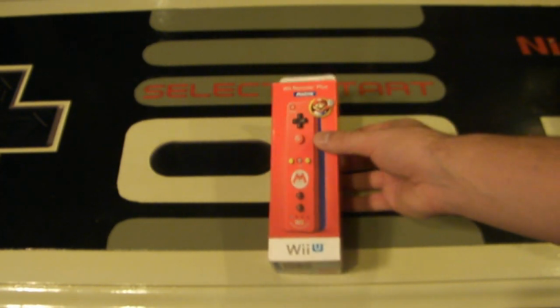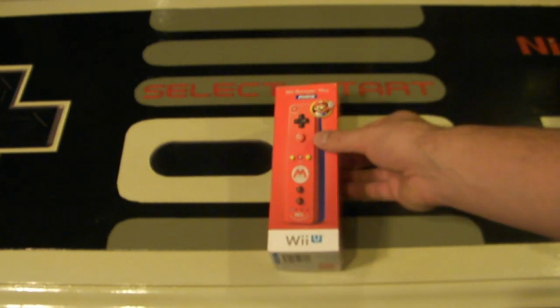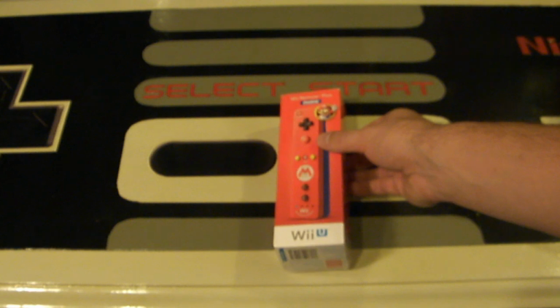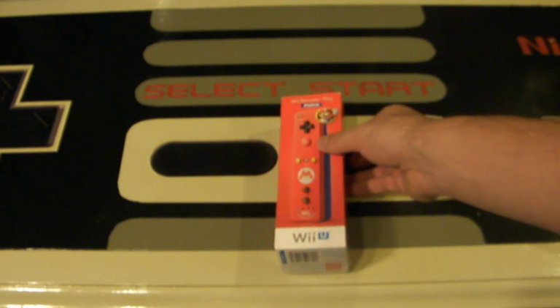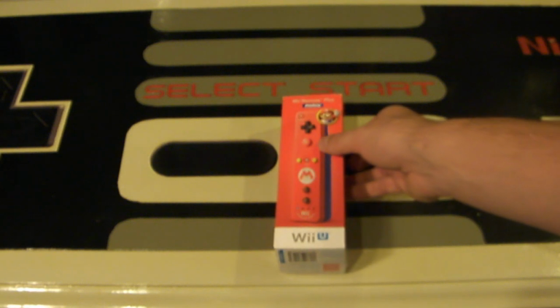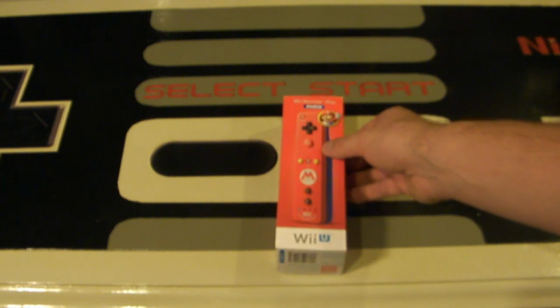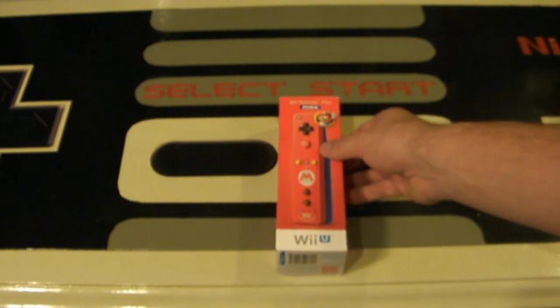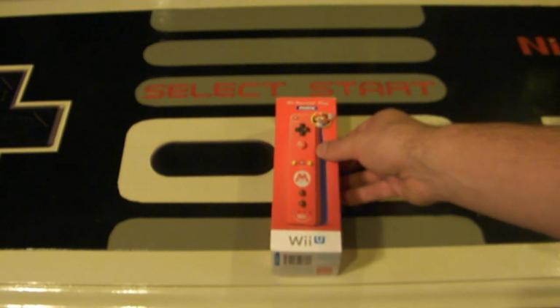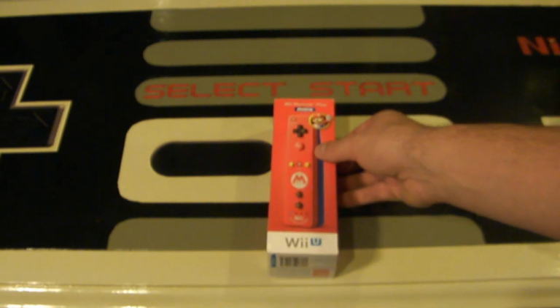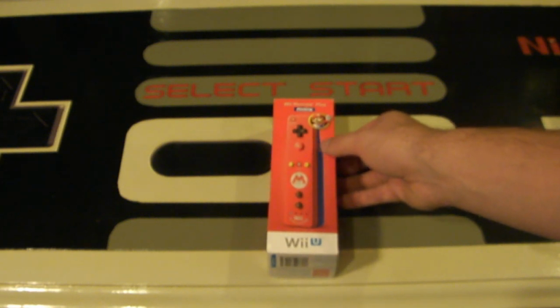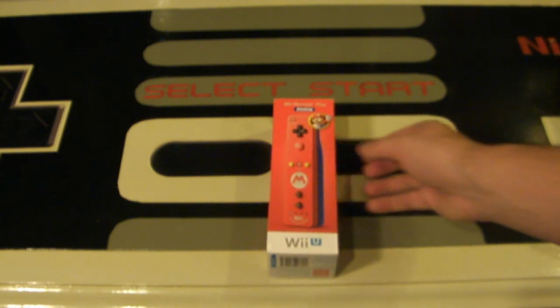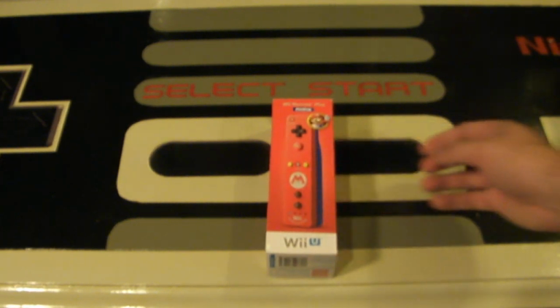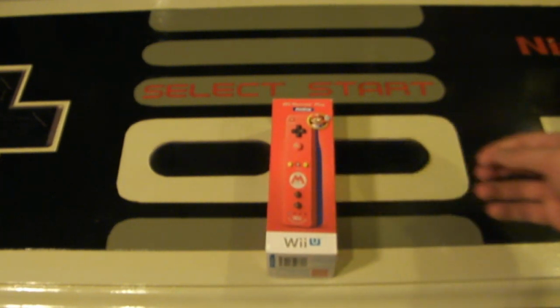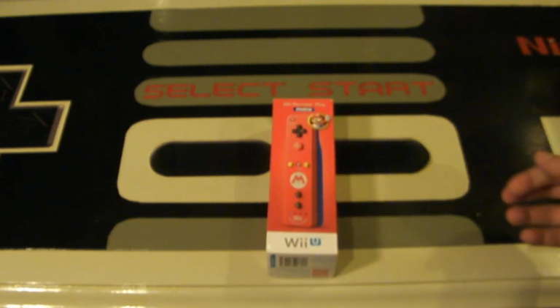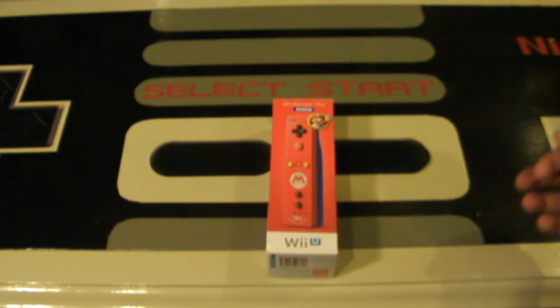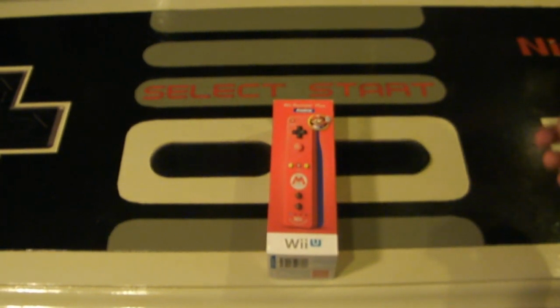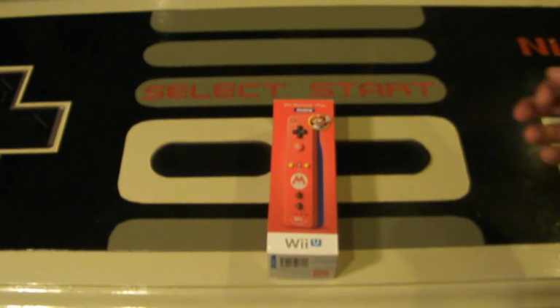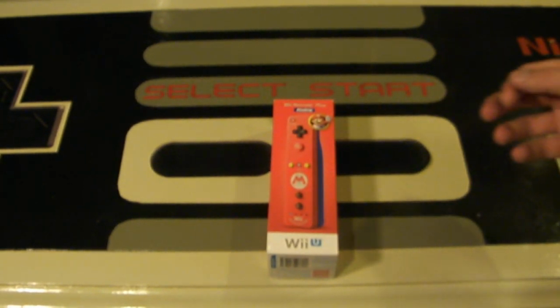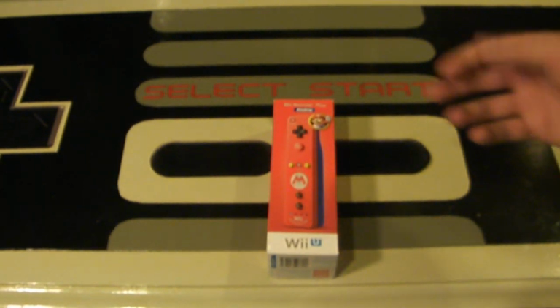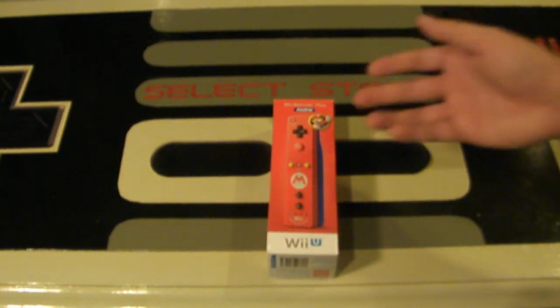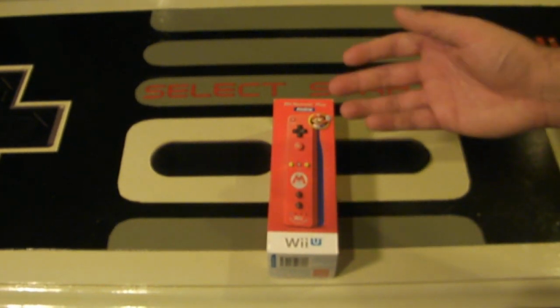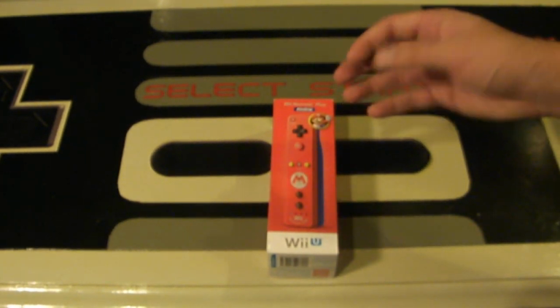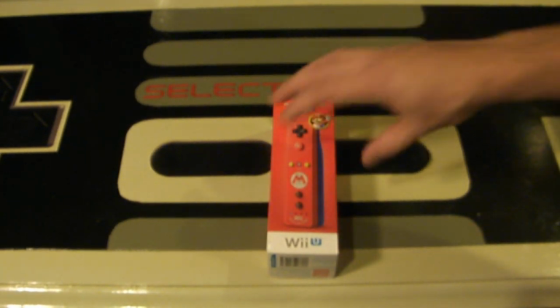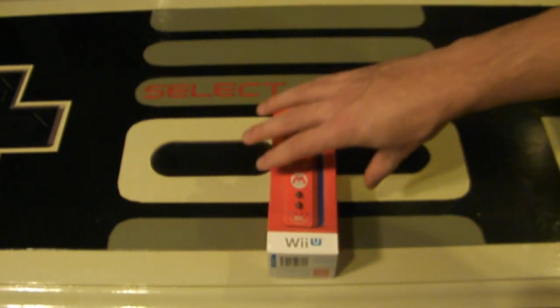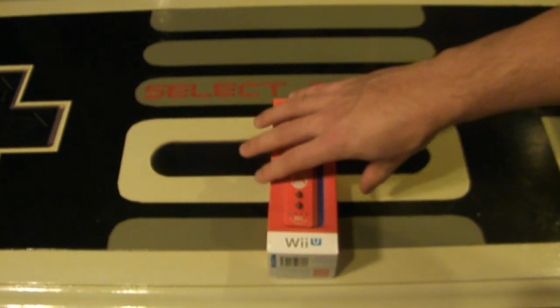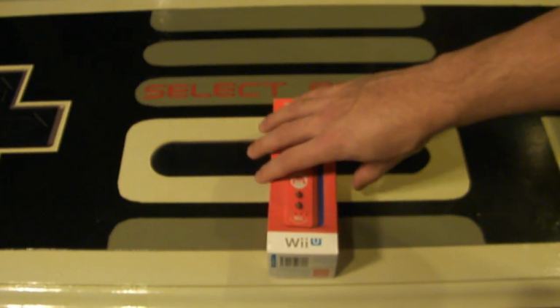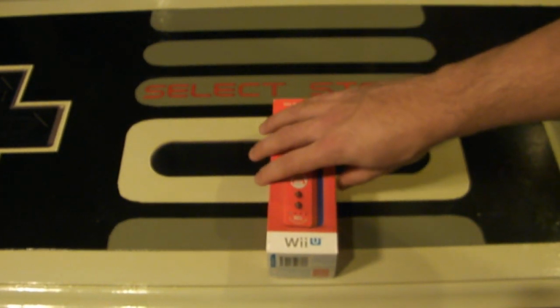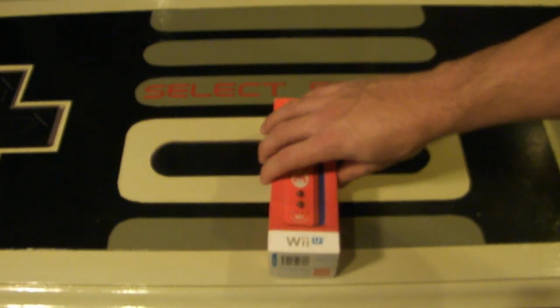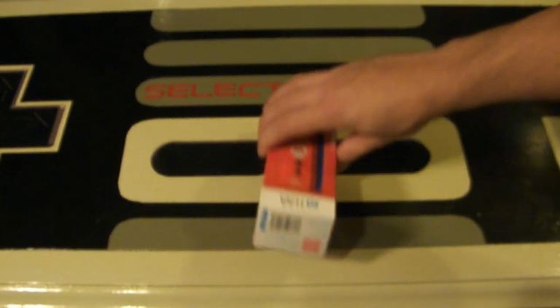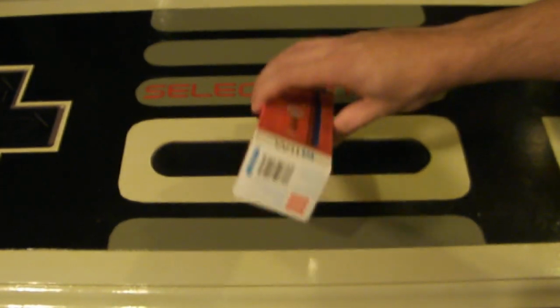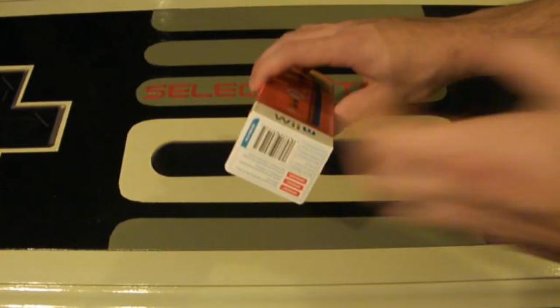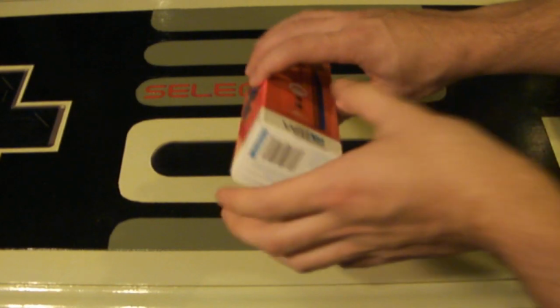This was priced at $39.99 Canadian or US dollars — that's how much I did pay for this one.